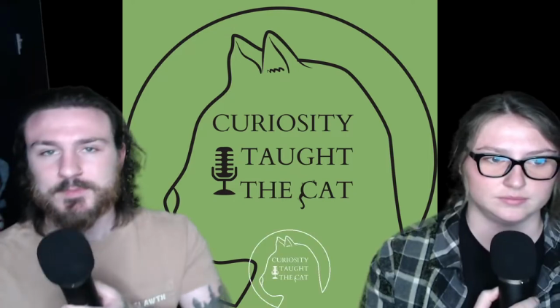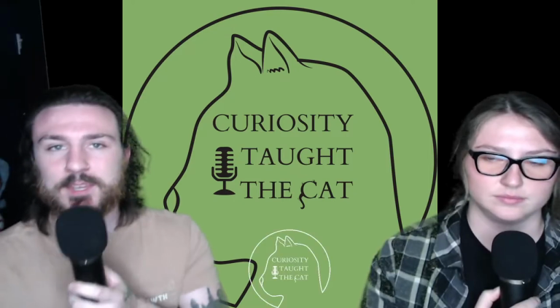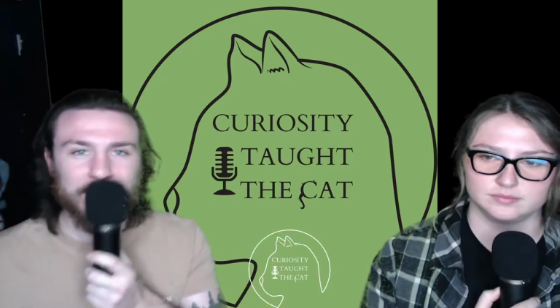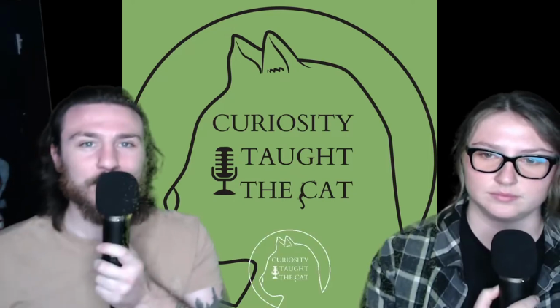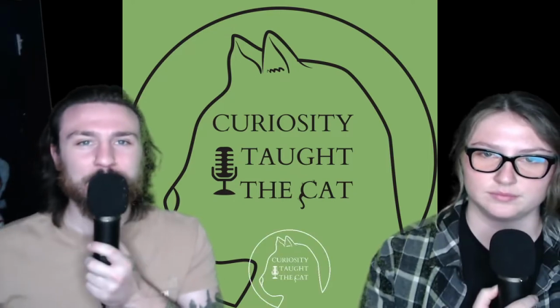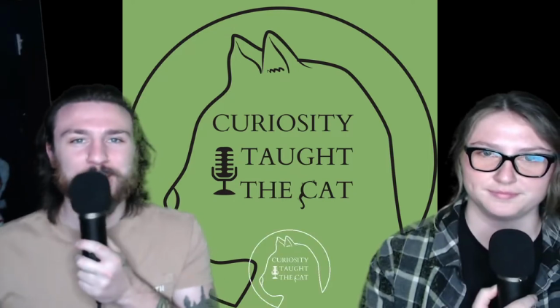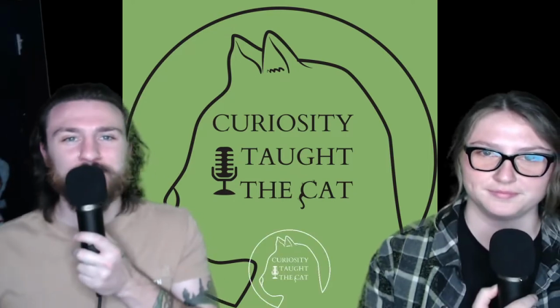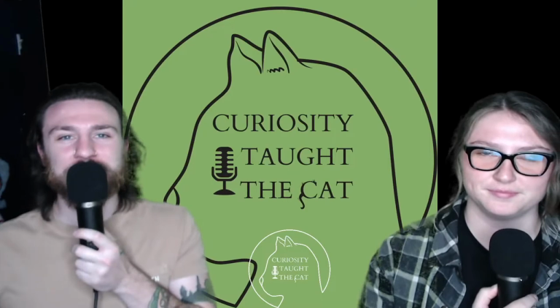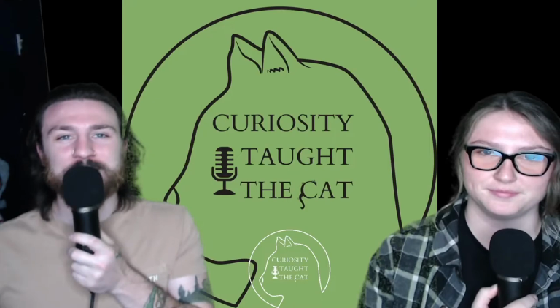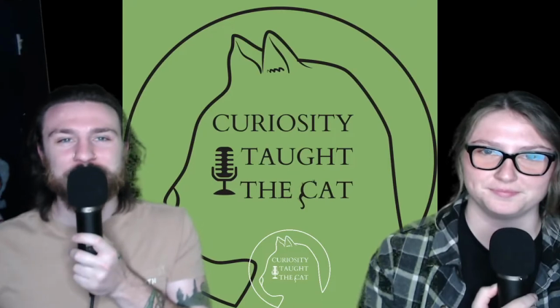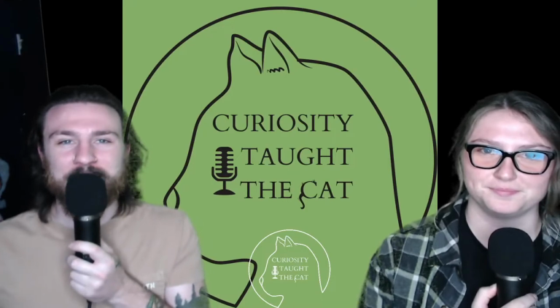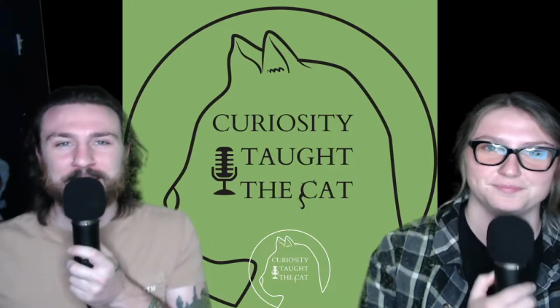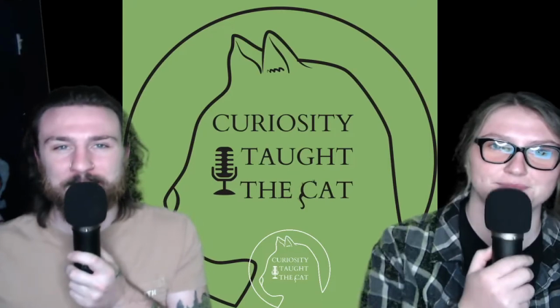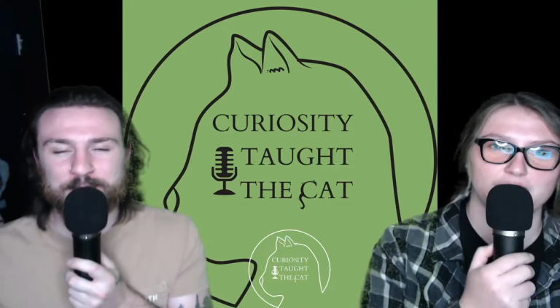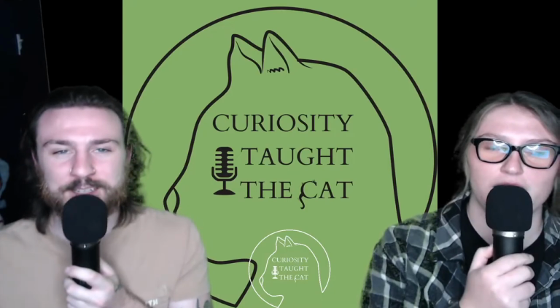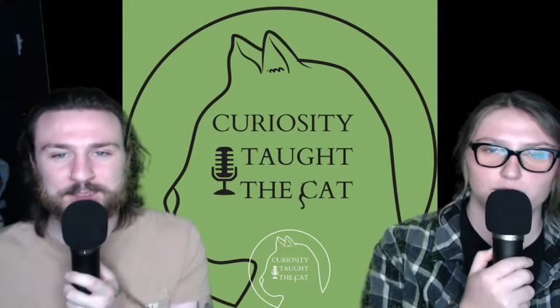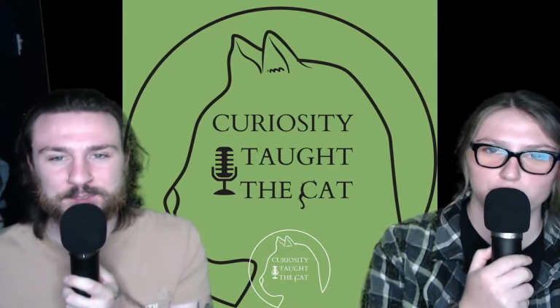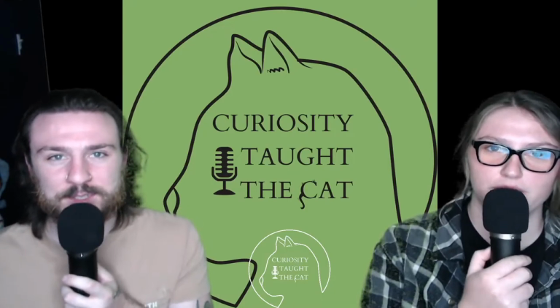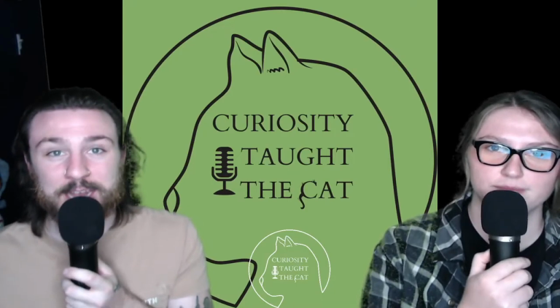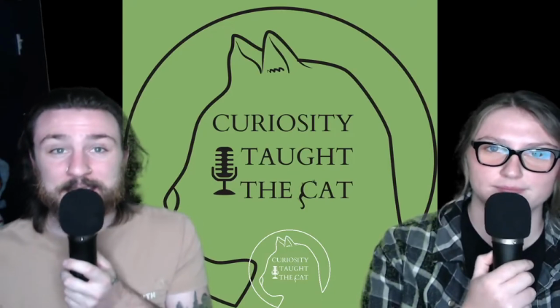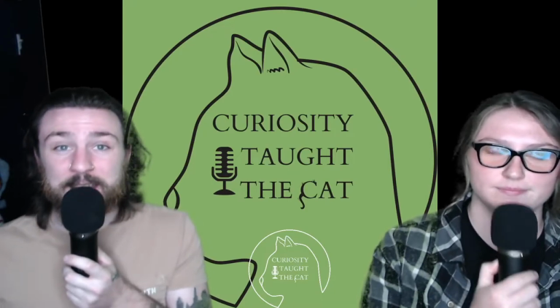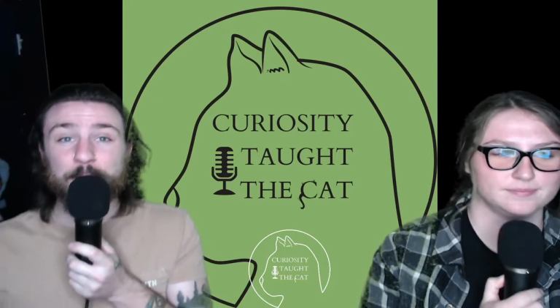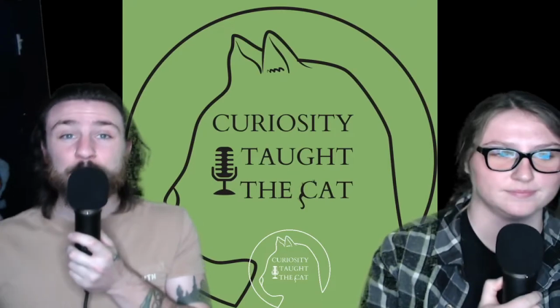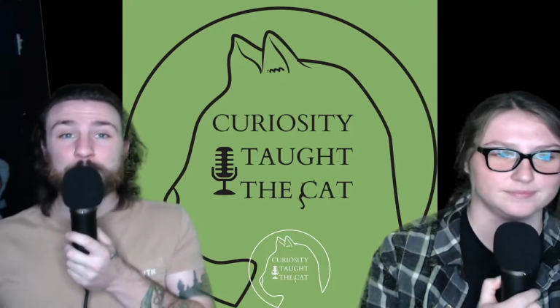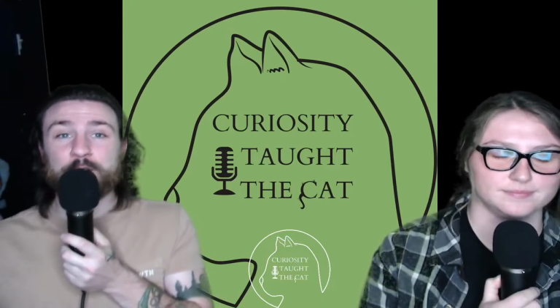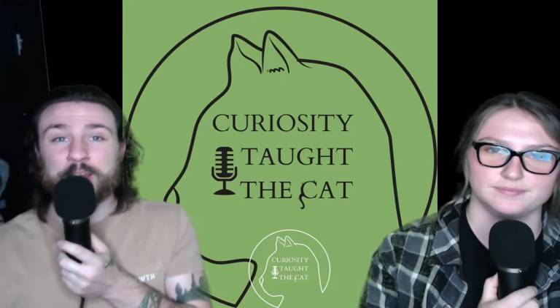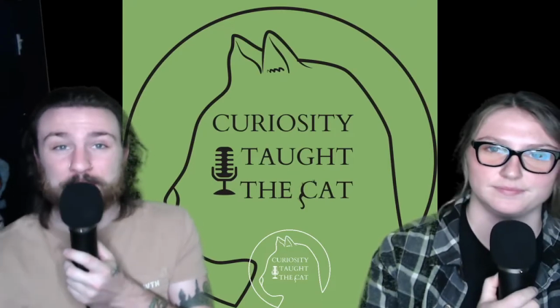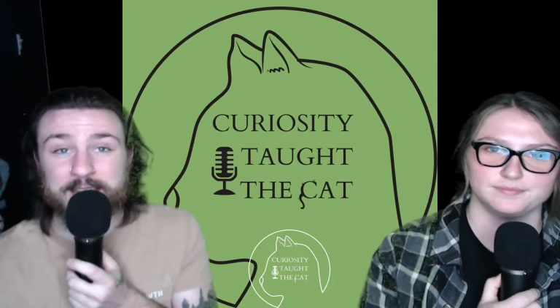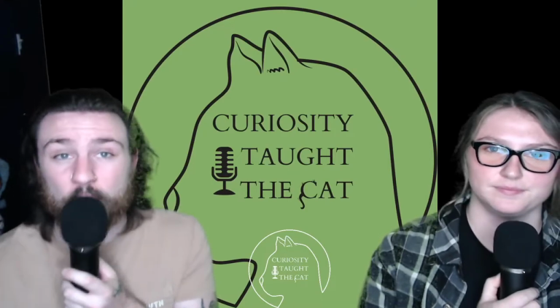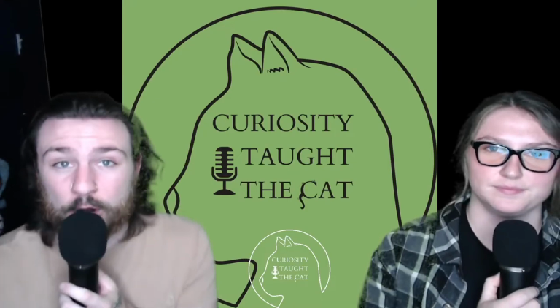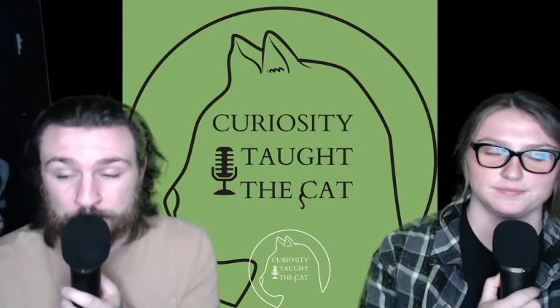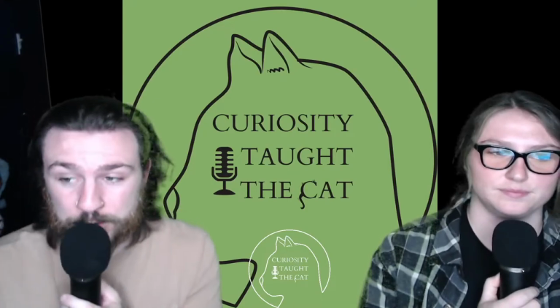Hello and welcome to Curiosity Taught the Cat. I'm Jack. I'm Julia. And today we are going to be talking about the hog-nosed bat.